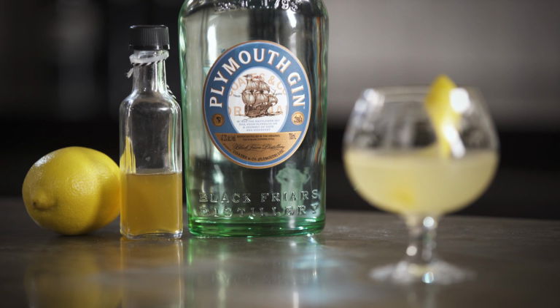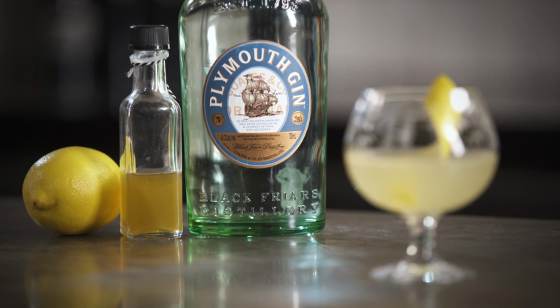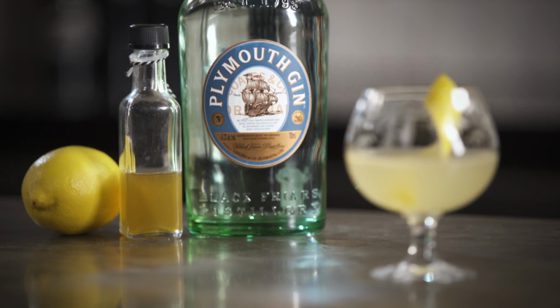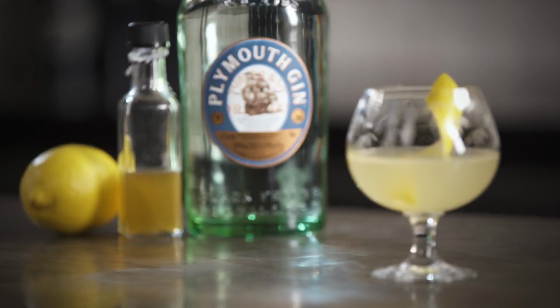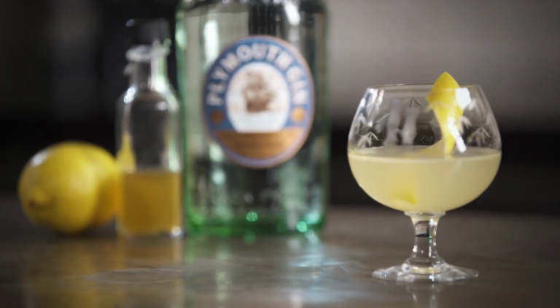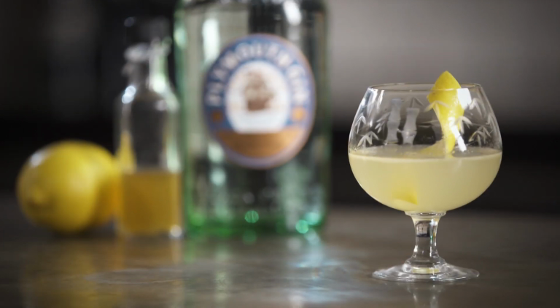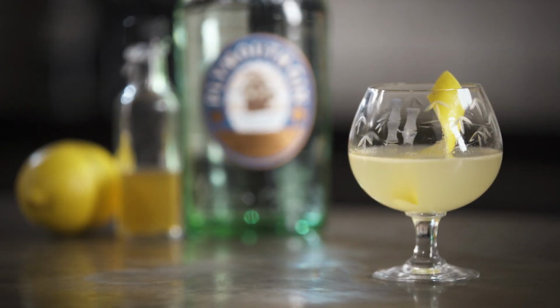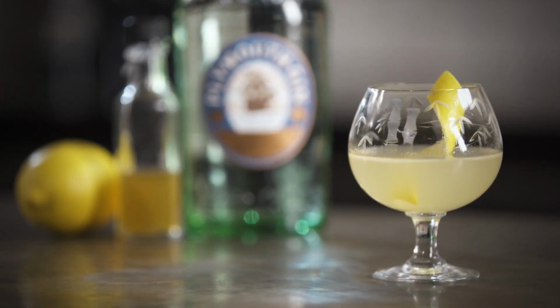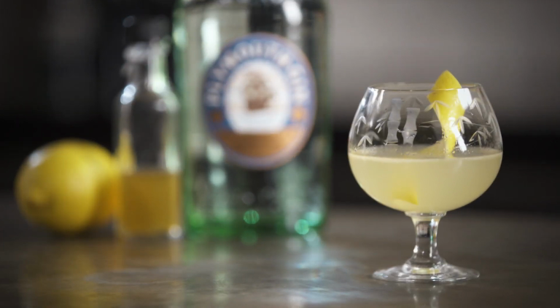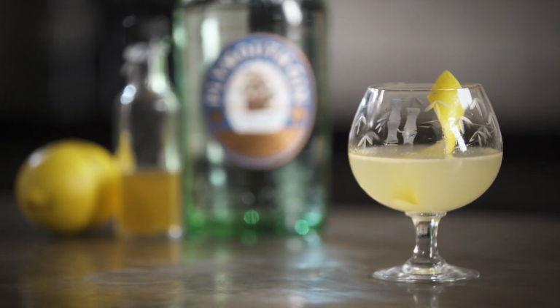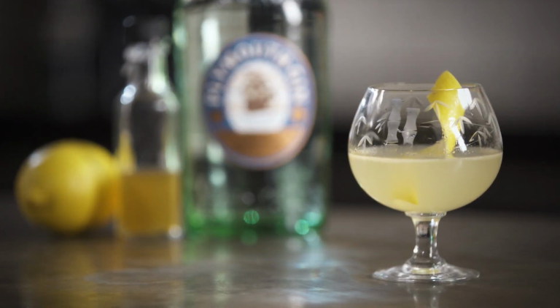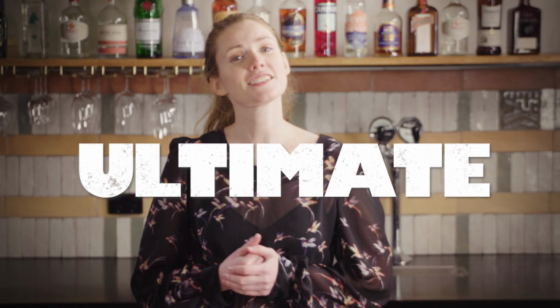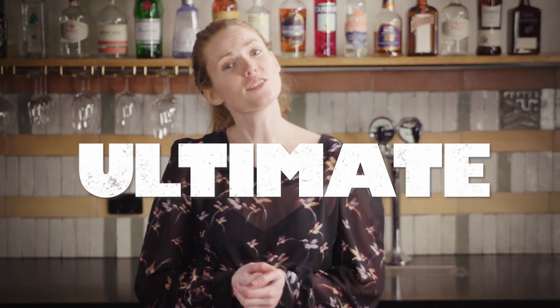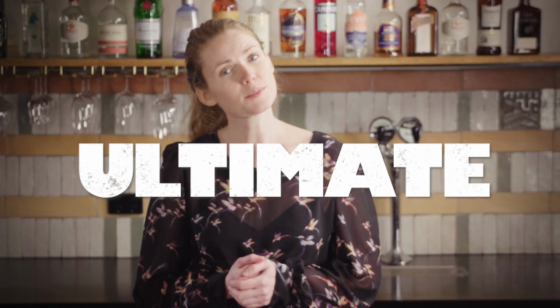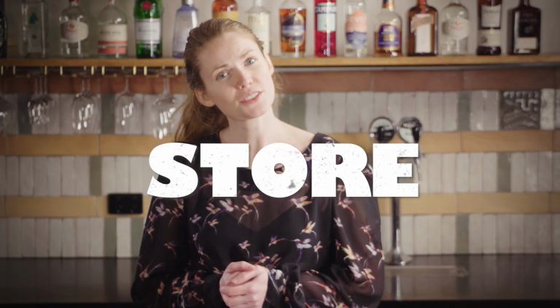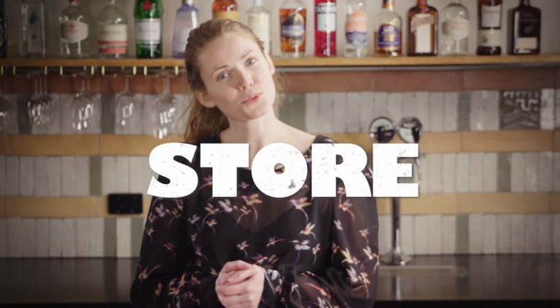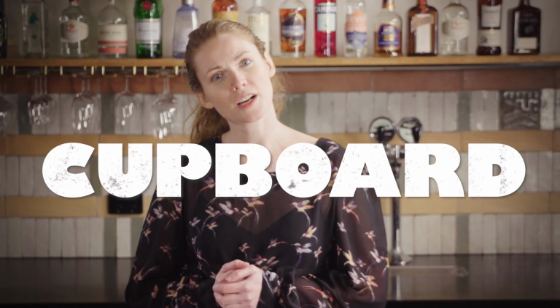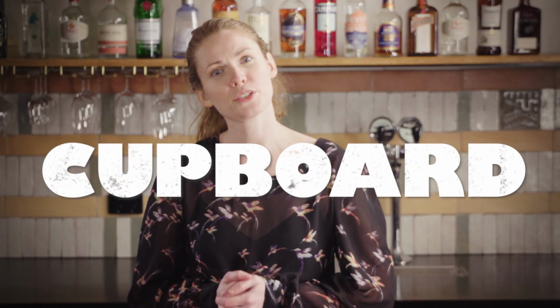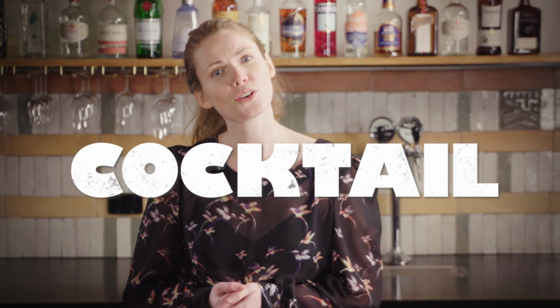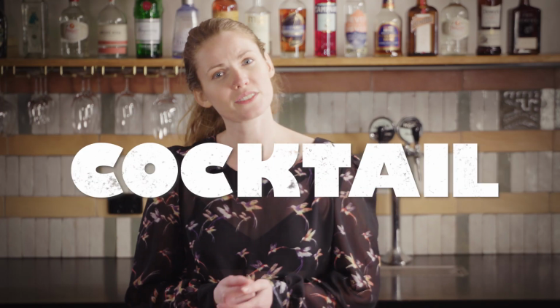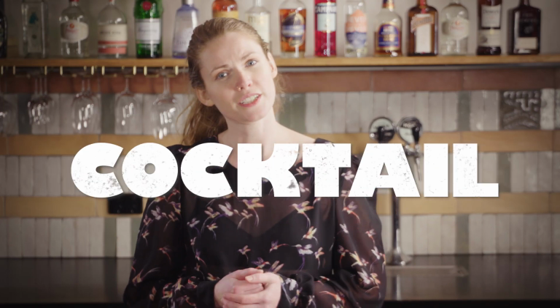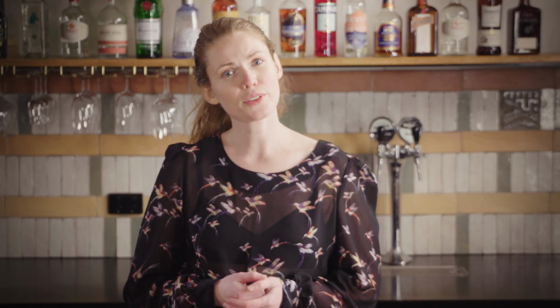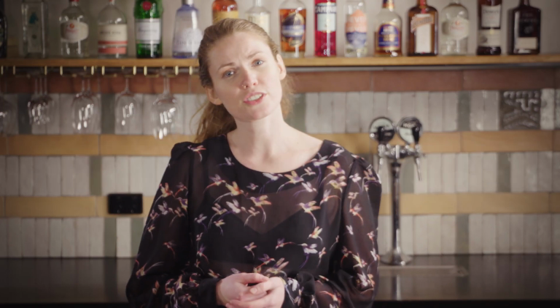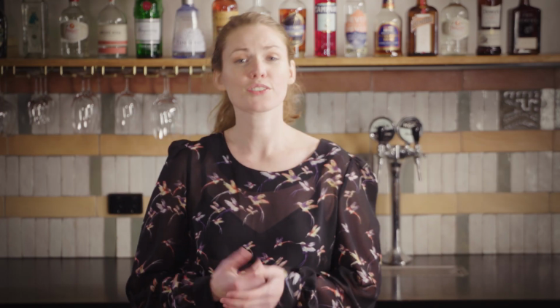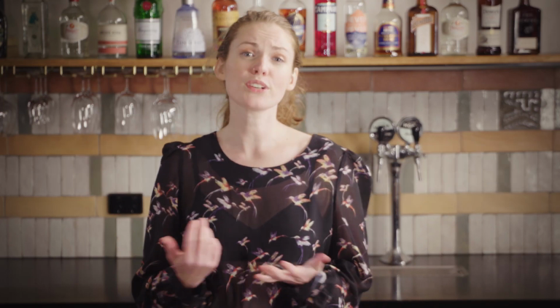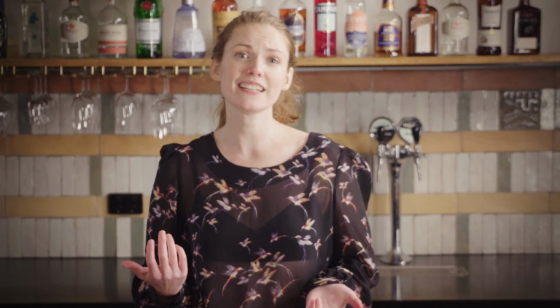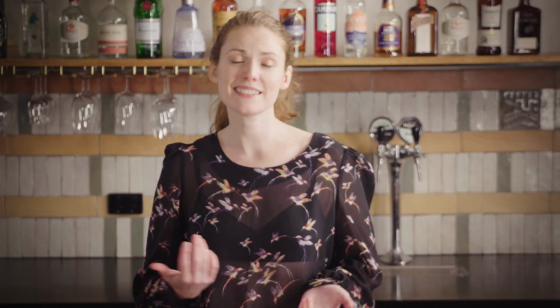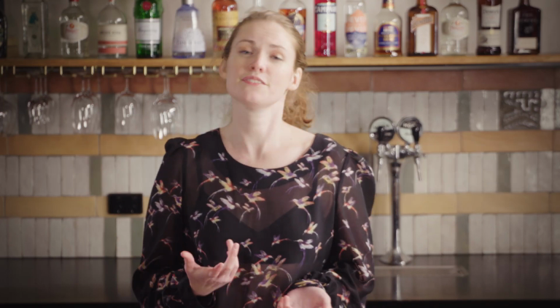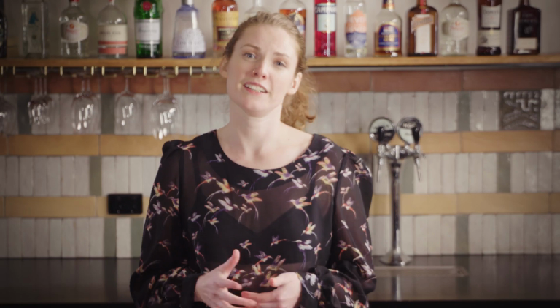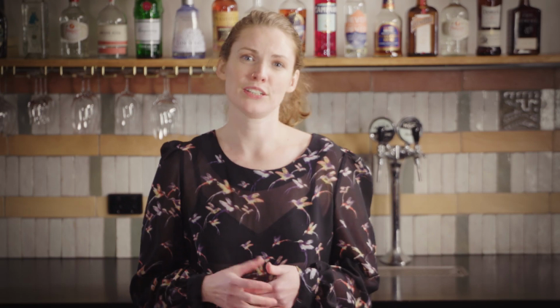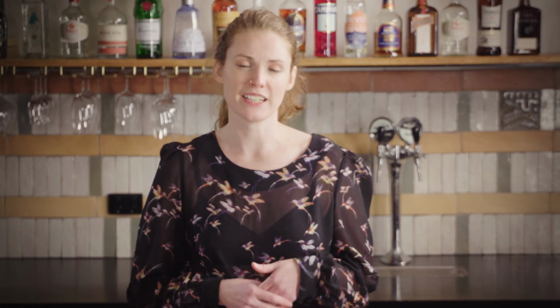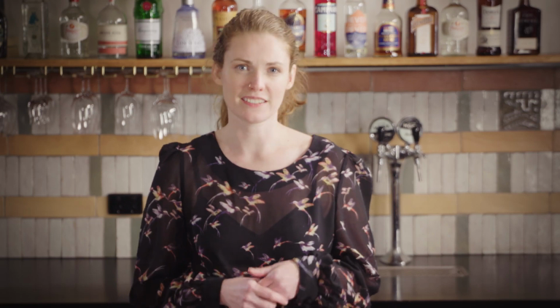The Bee's Knees. This is the ultimate store cupboard cocktail with just three easy to find ingredients.